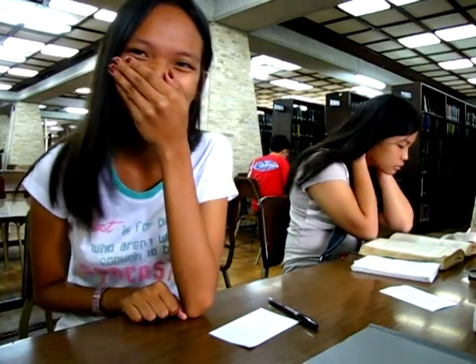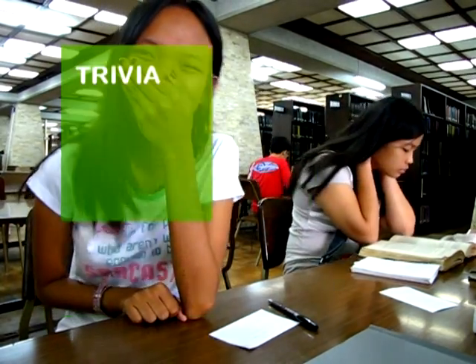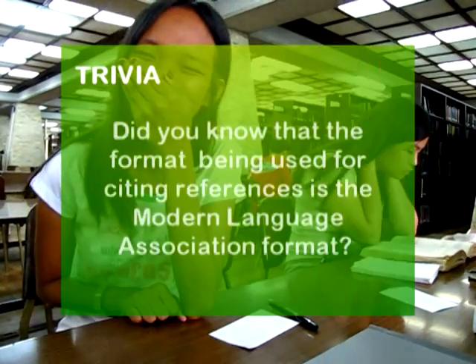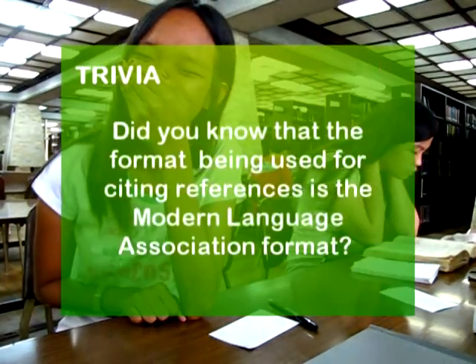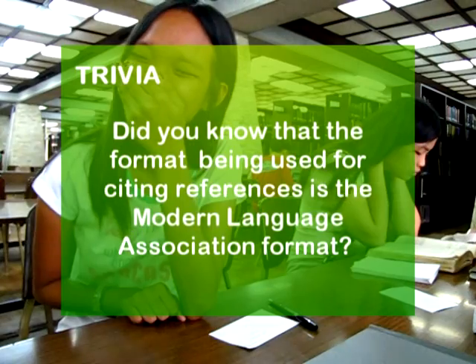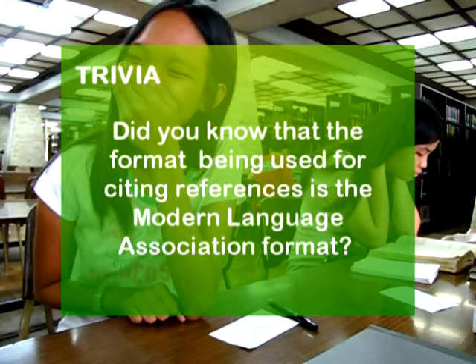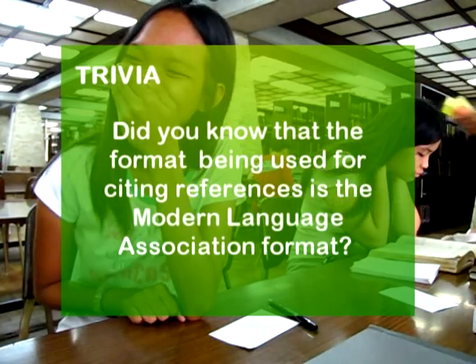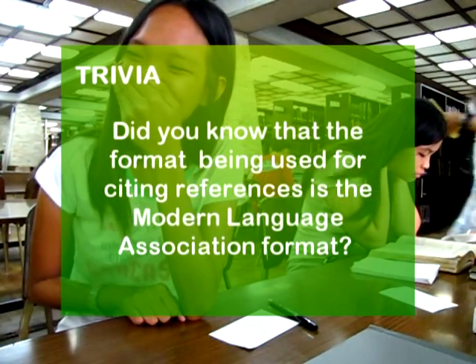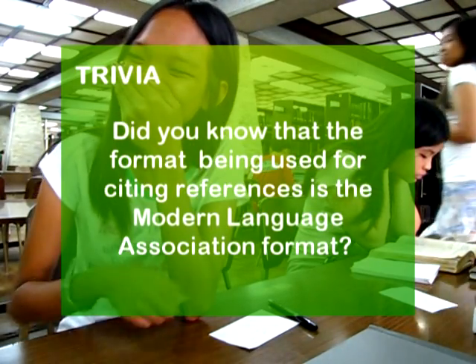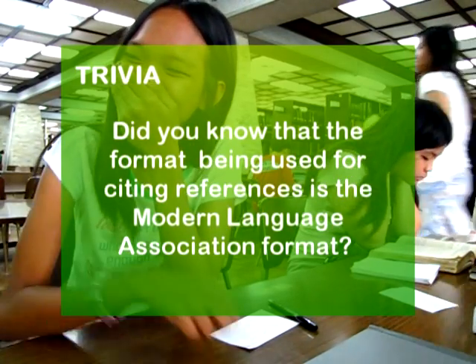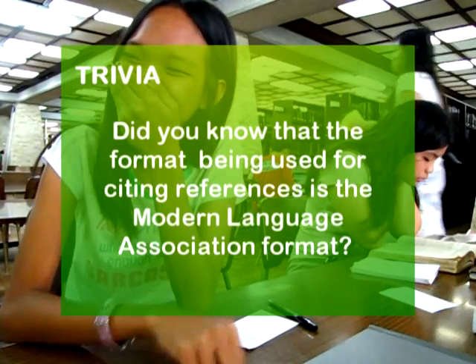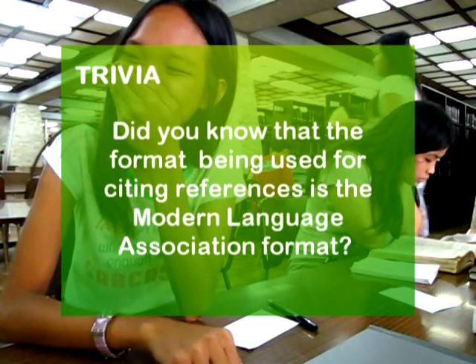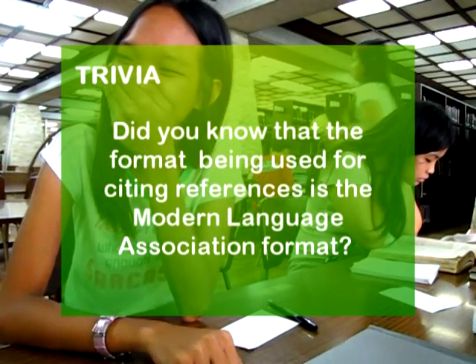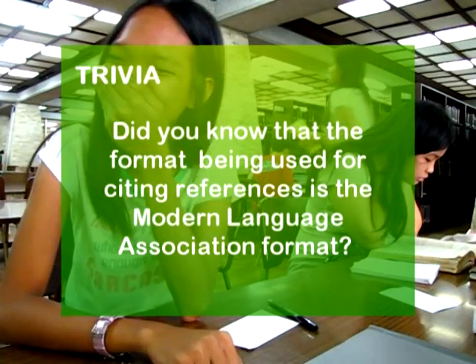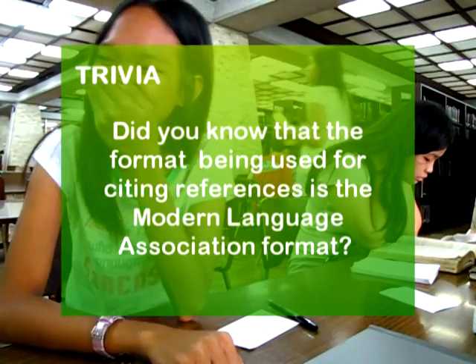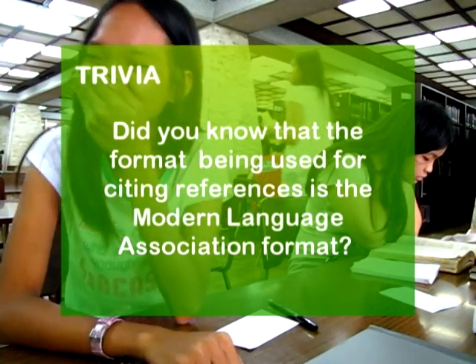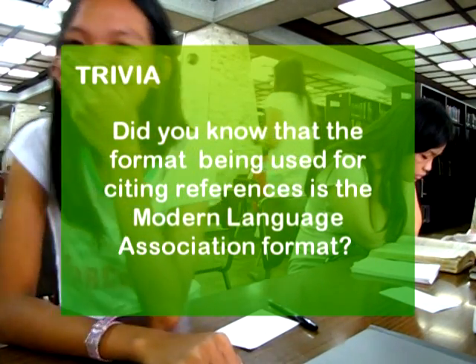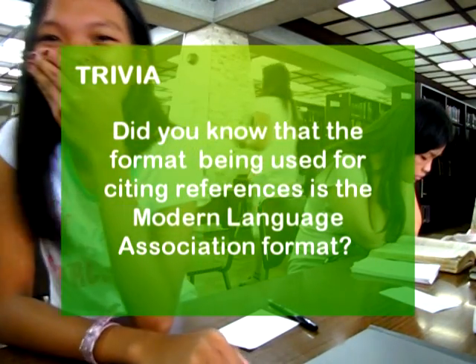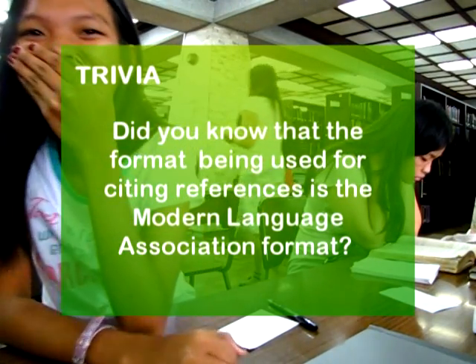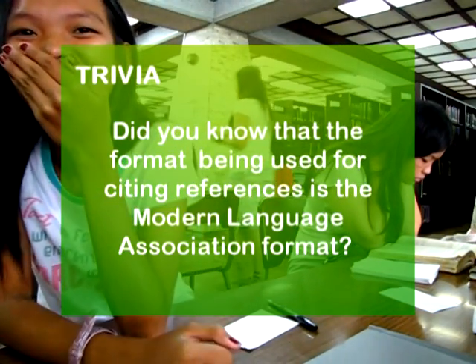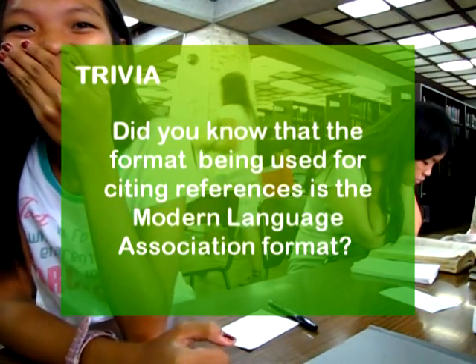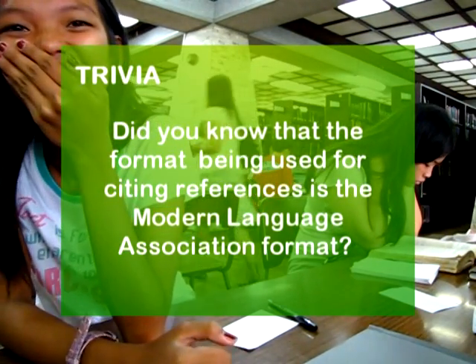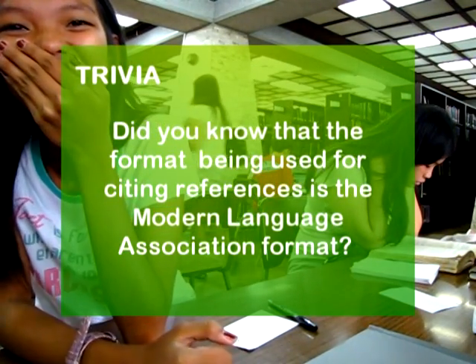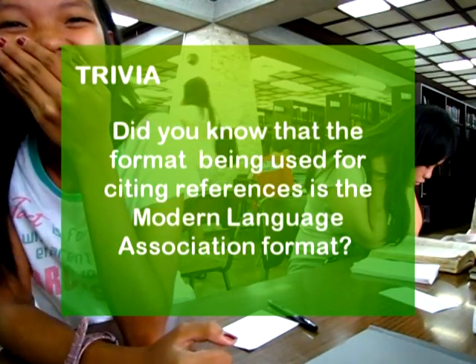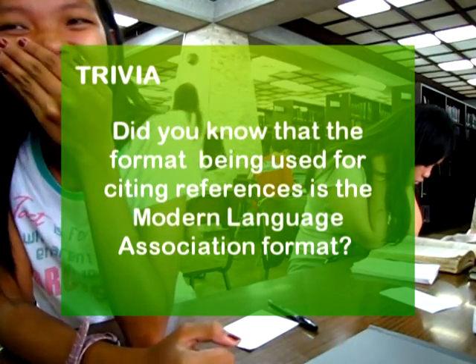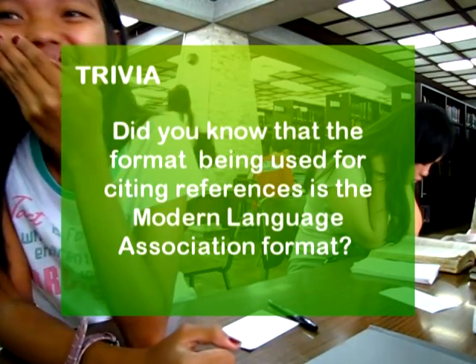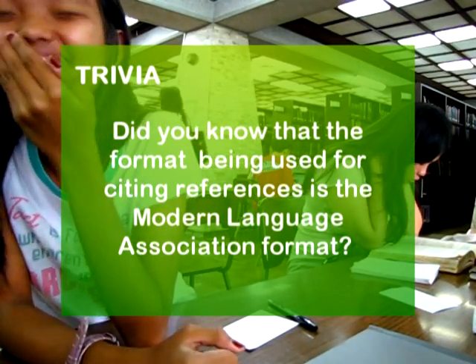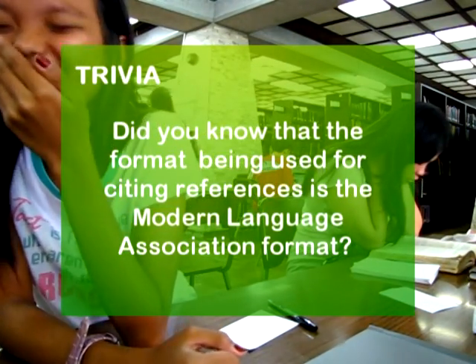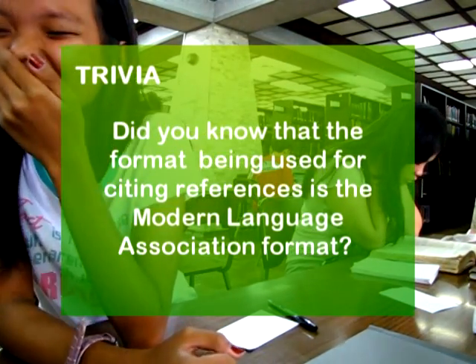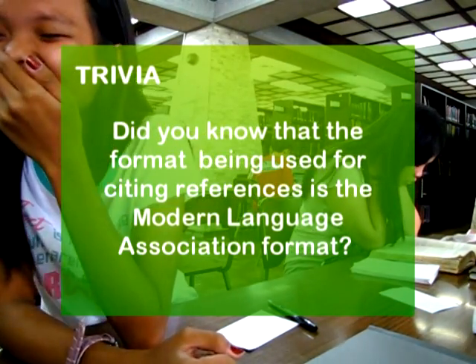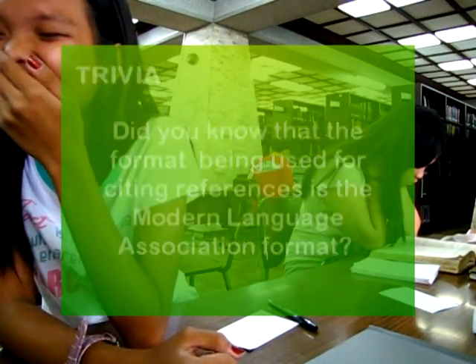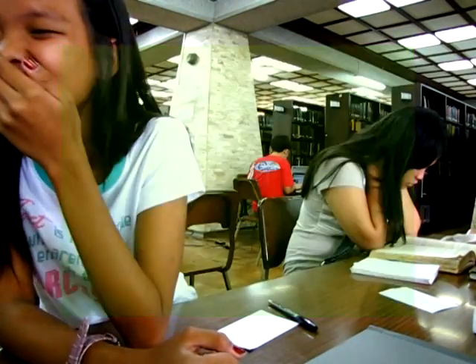Did you know that the format being used in citing references is the Modern Language Association format?